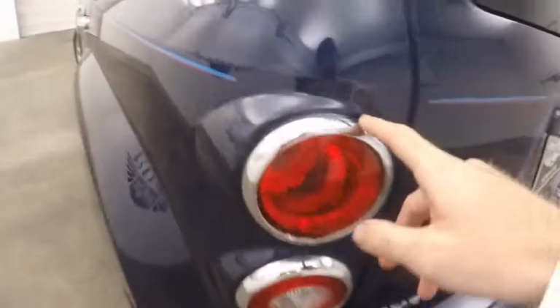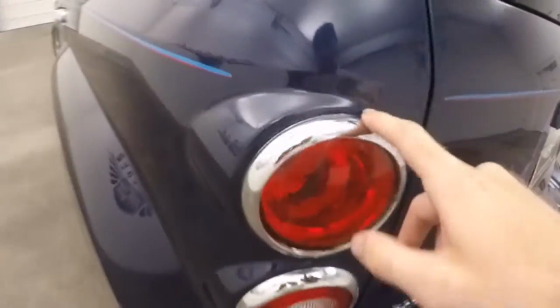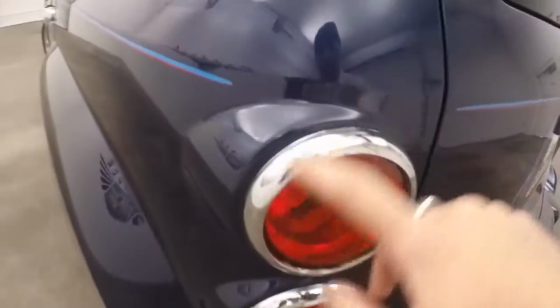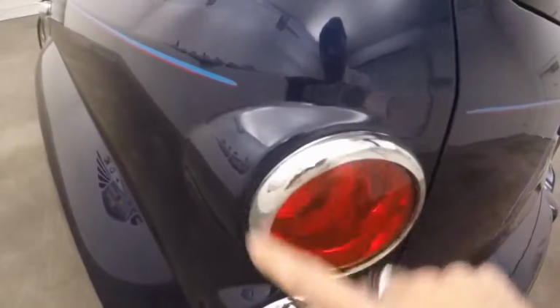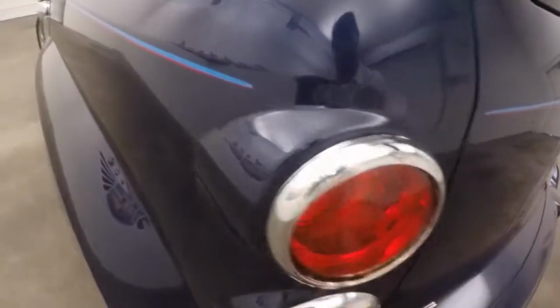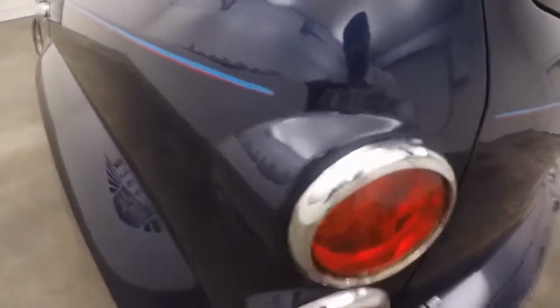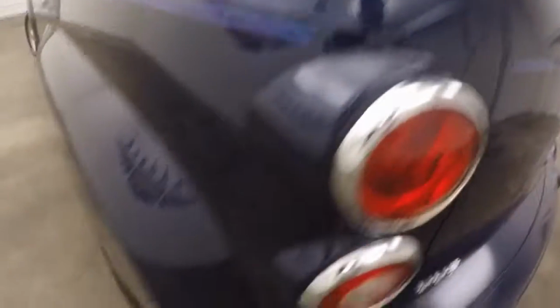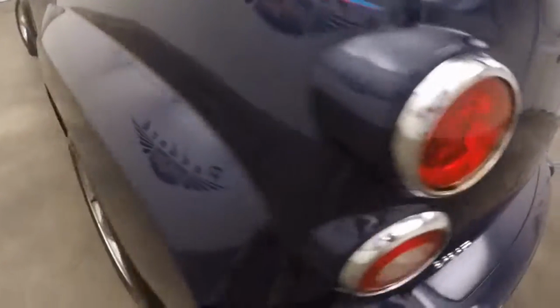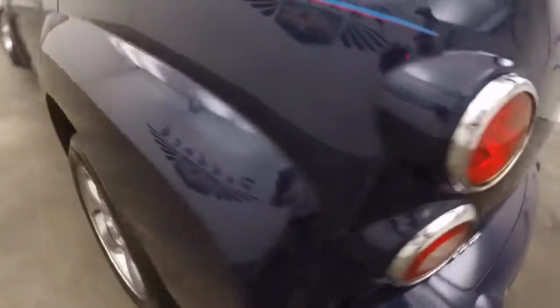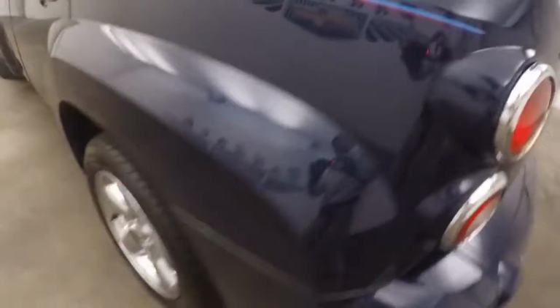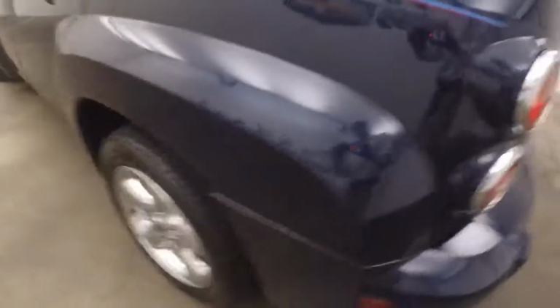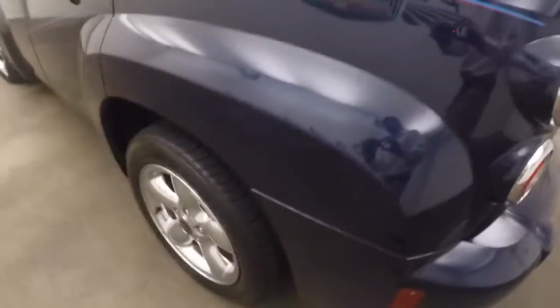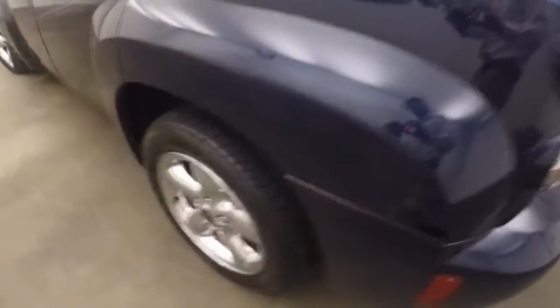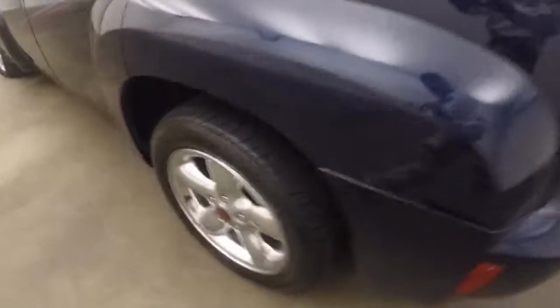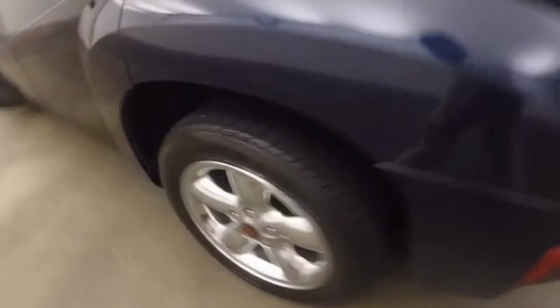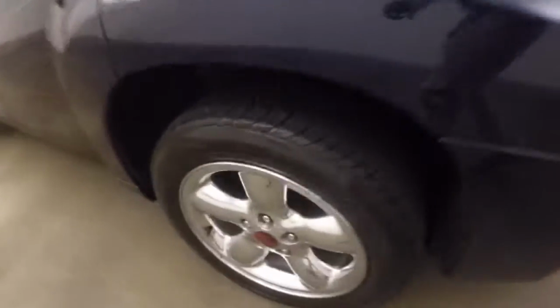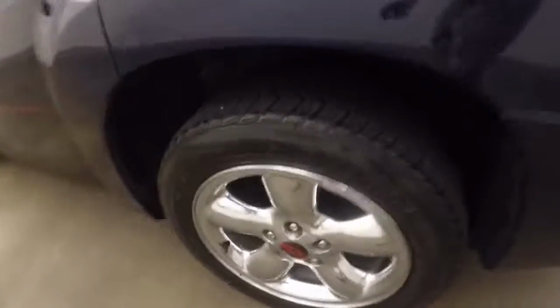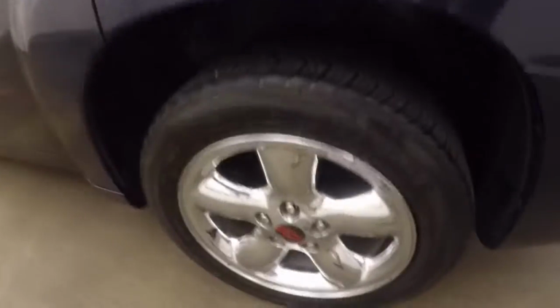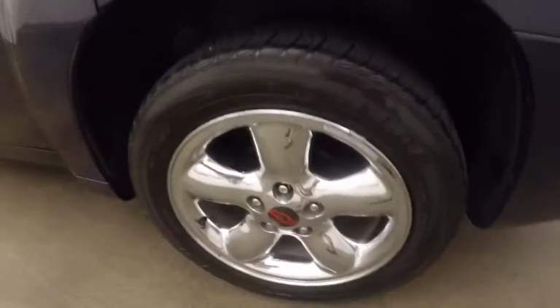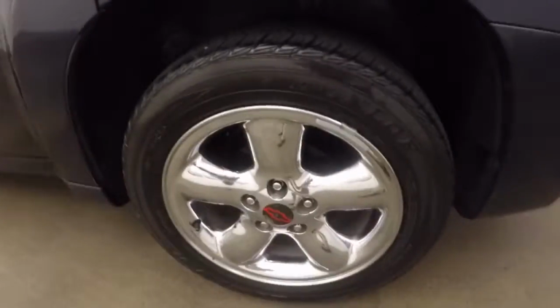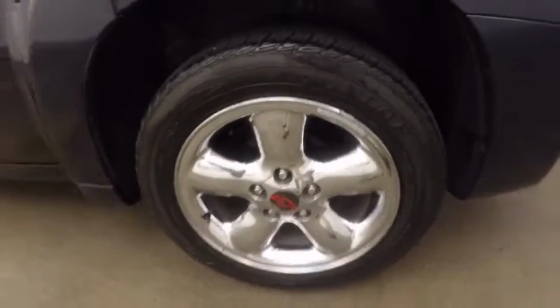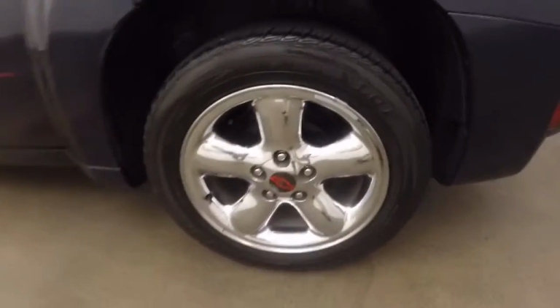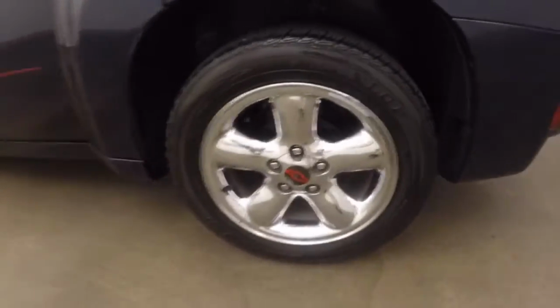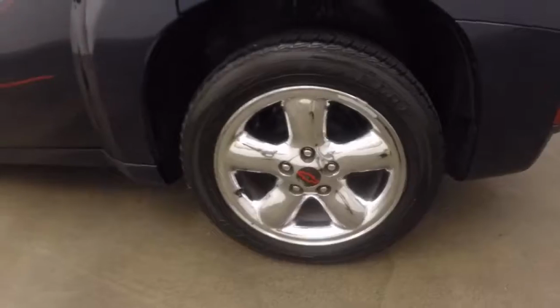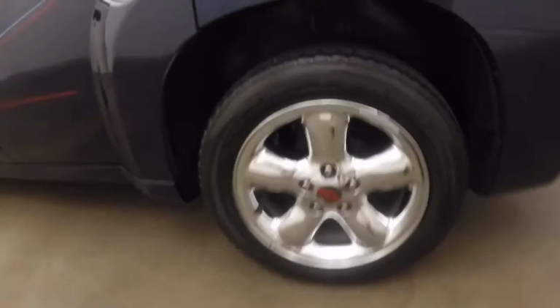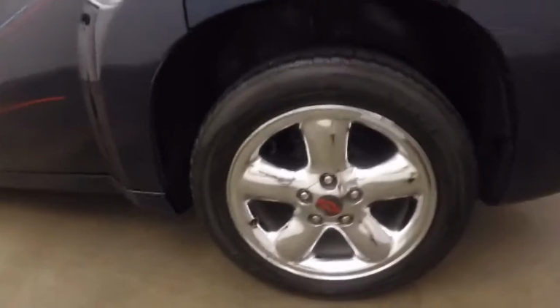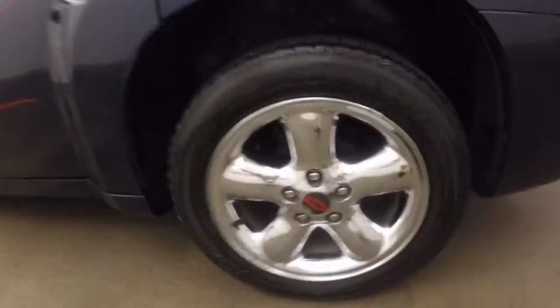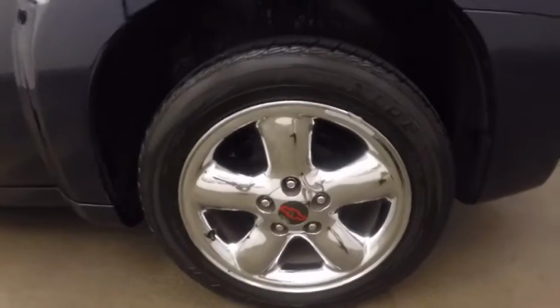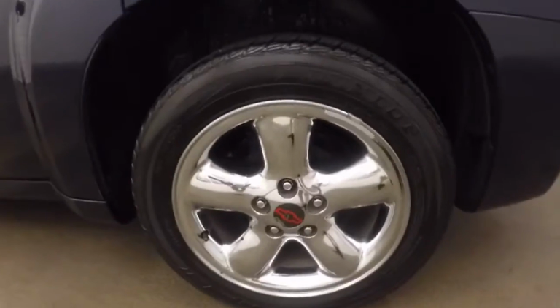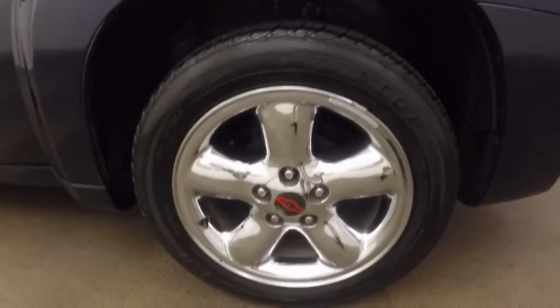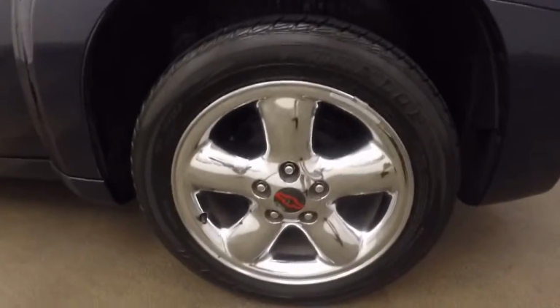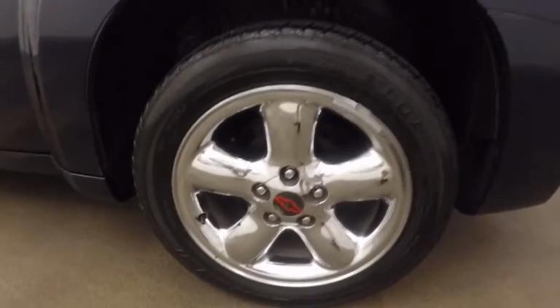Chrome accents around the rear lights. Chrome wheels.